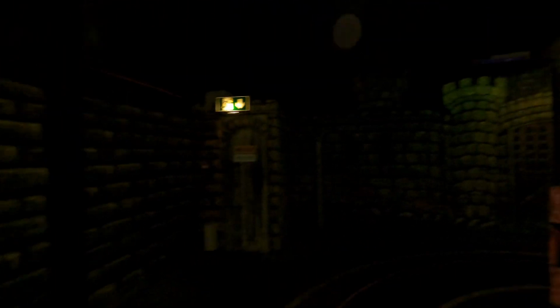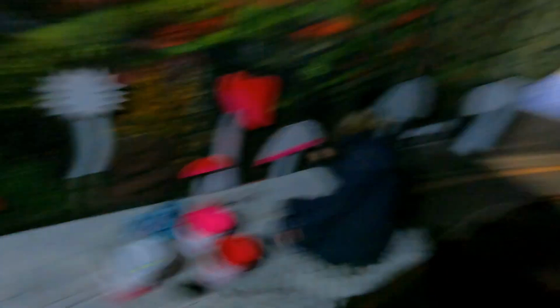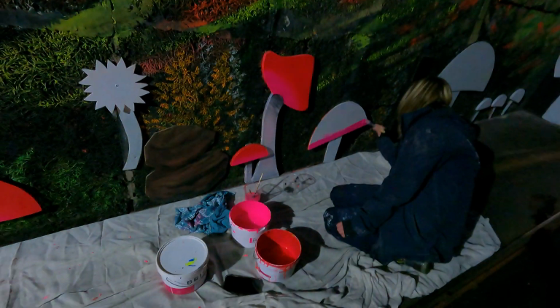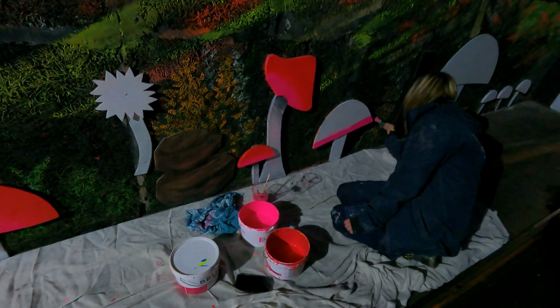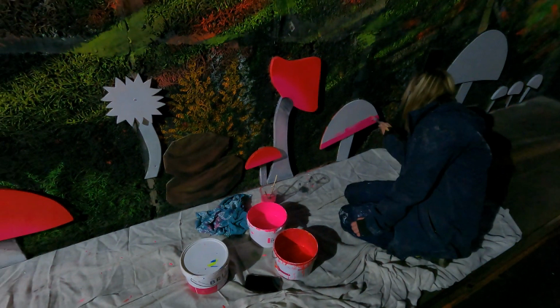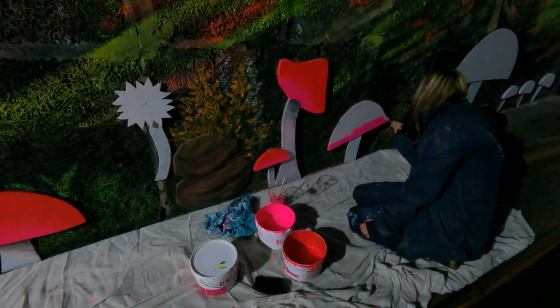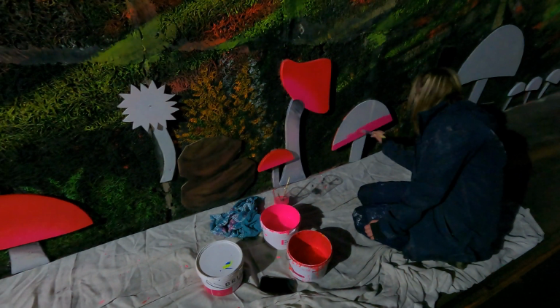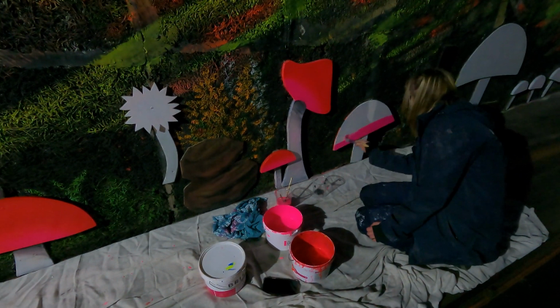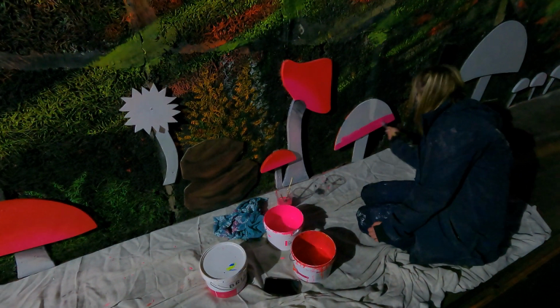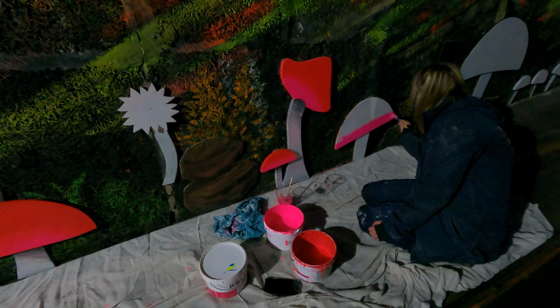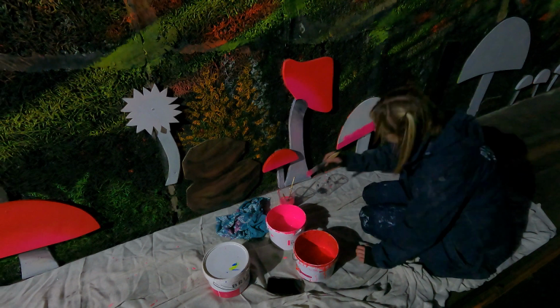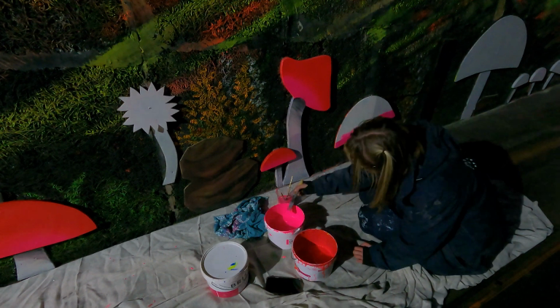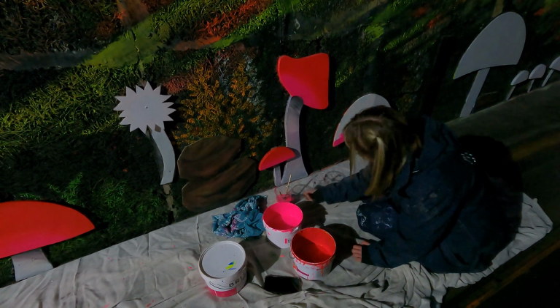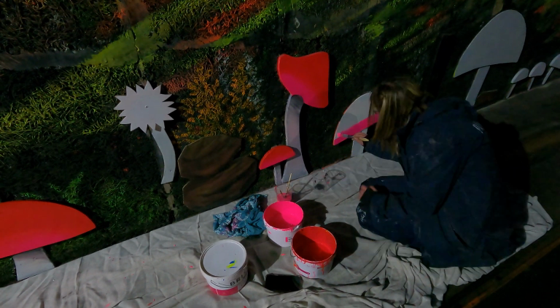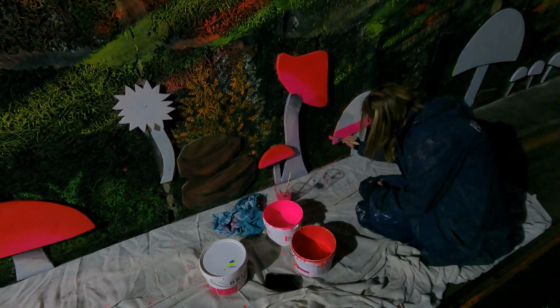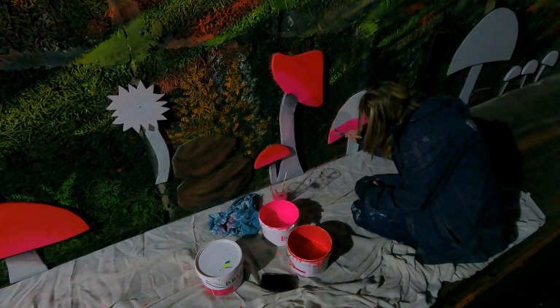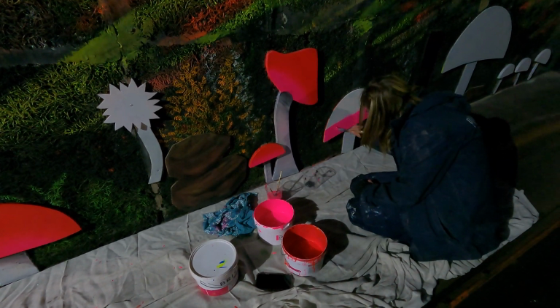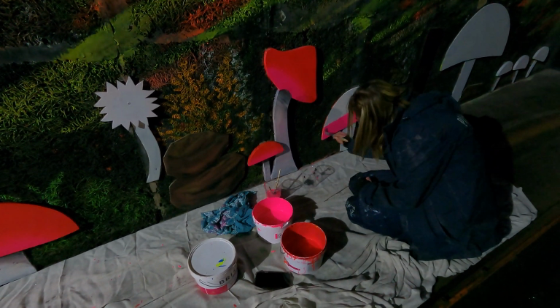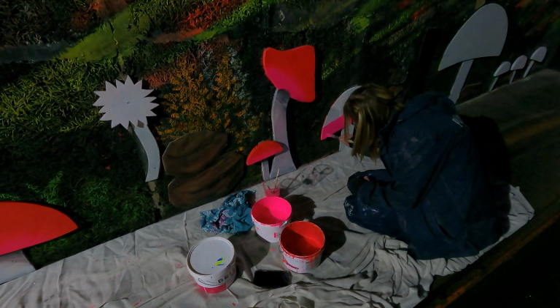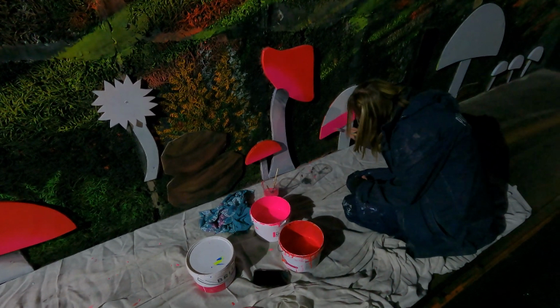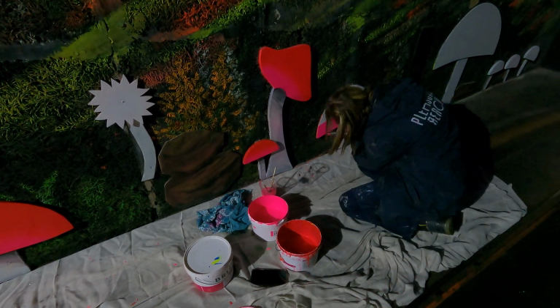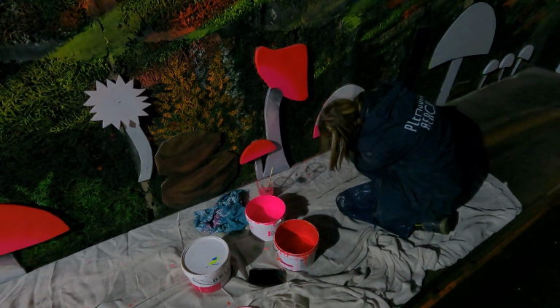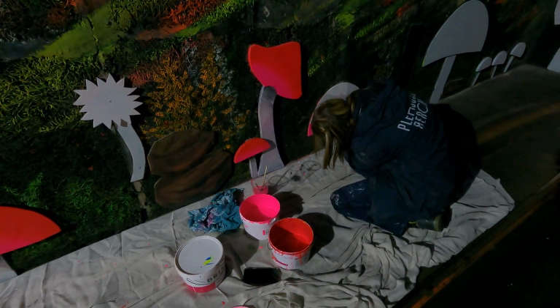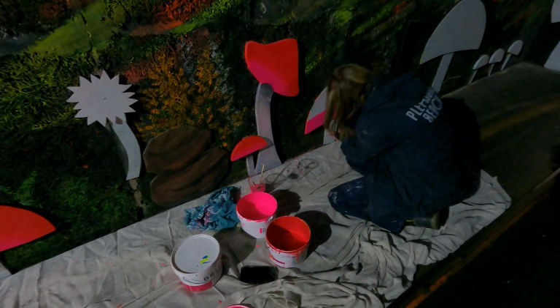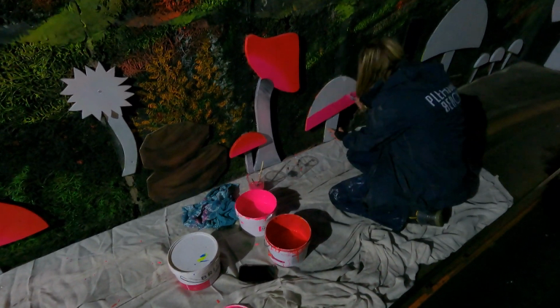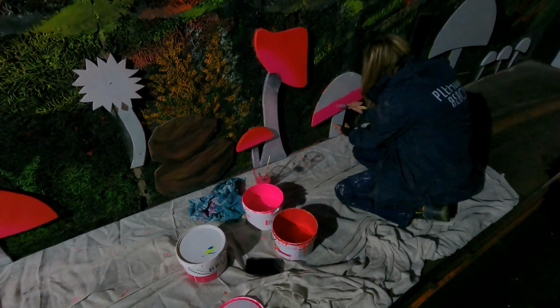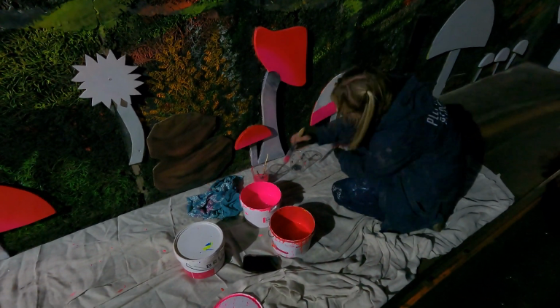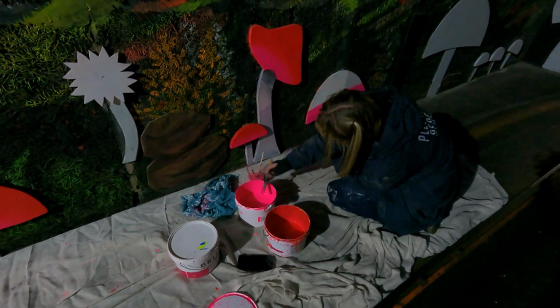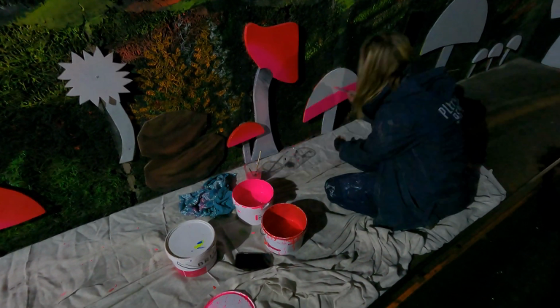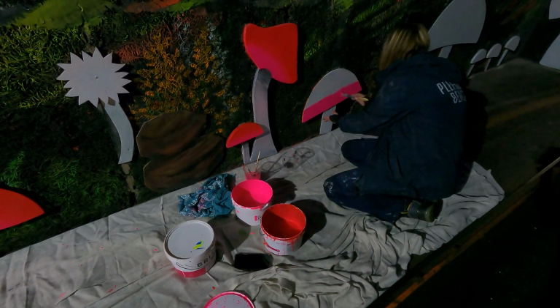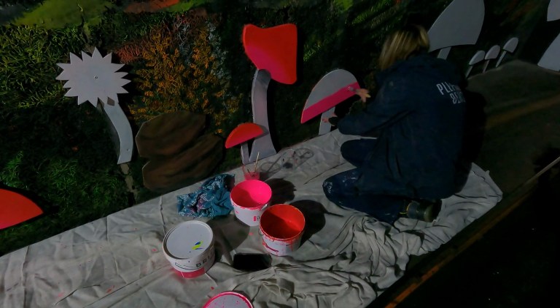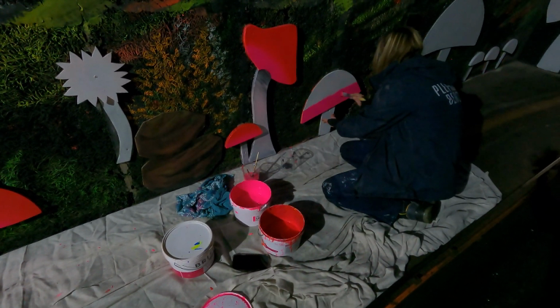This is one of our painters, Emma. She's hand-painting the mushrooms with UV paint so they glow in the dark as you're going around the ride.